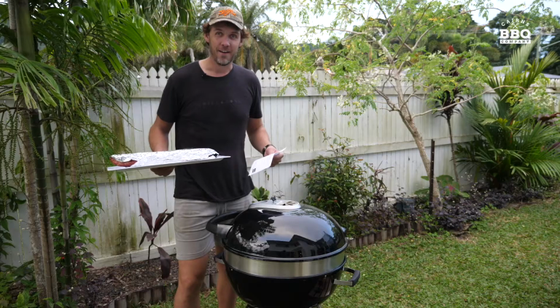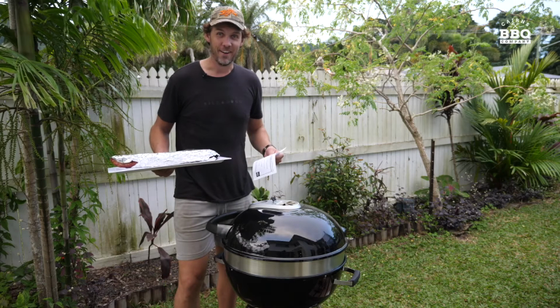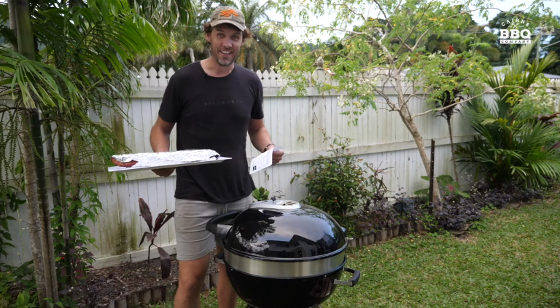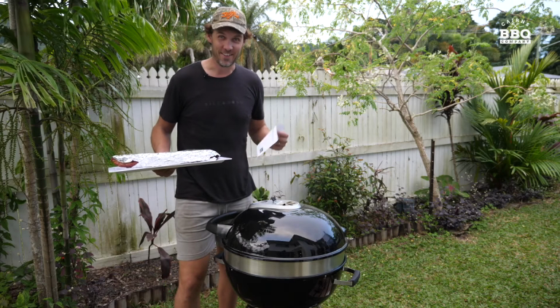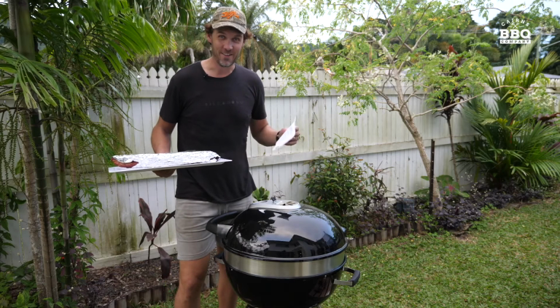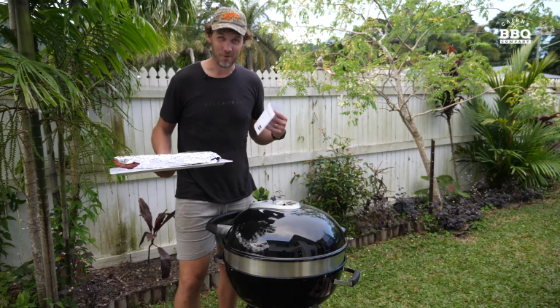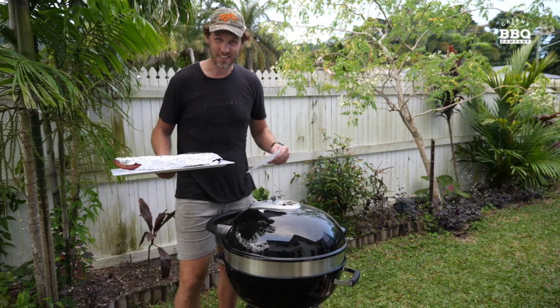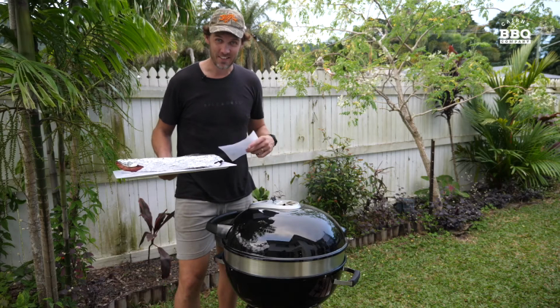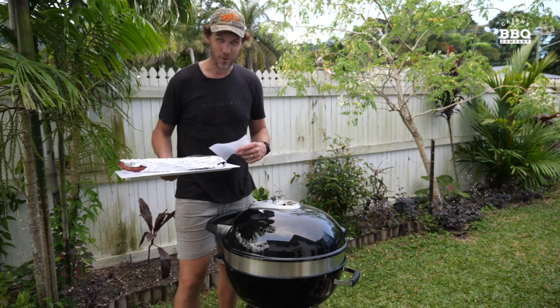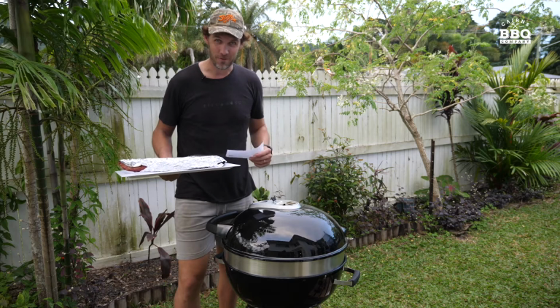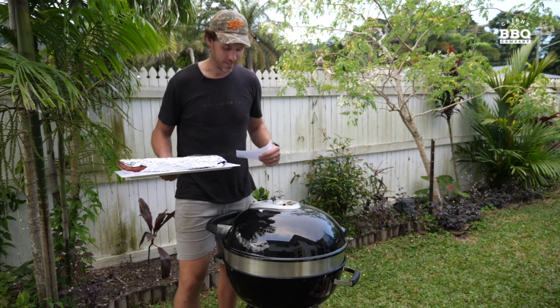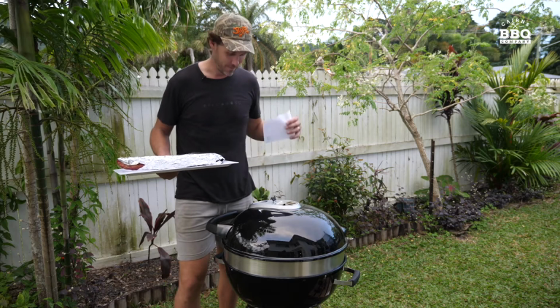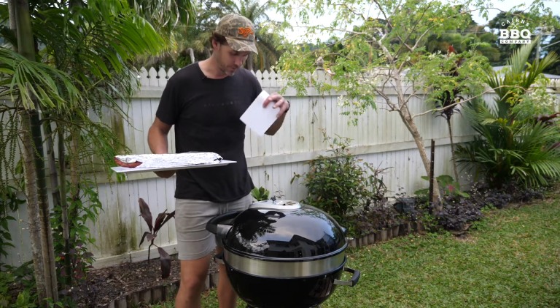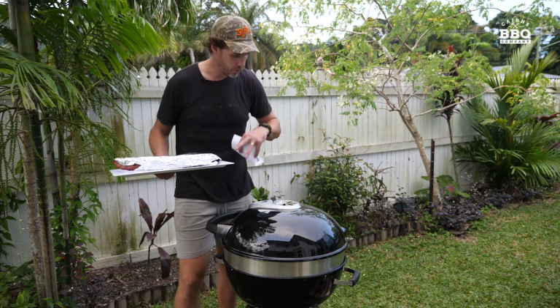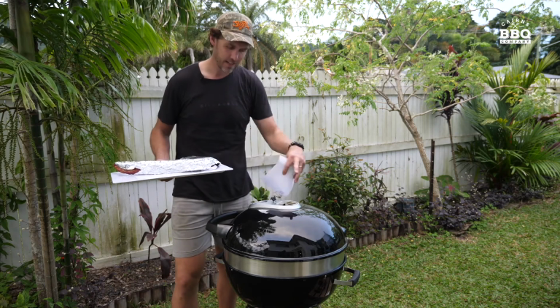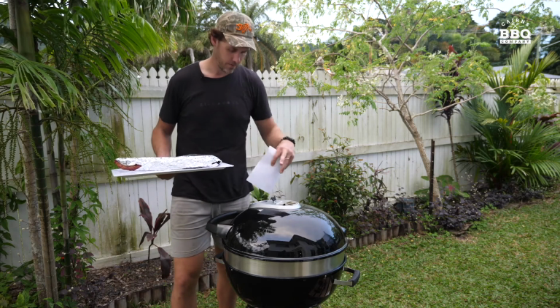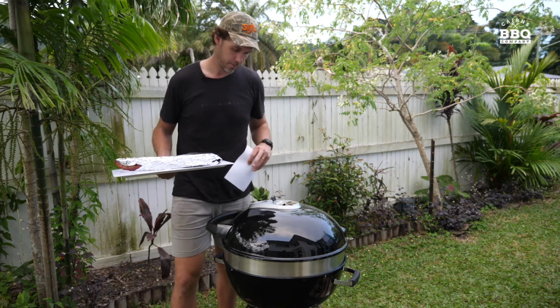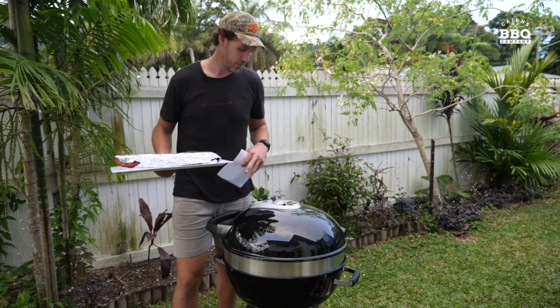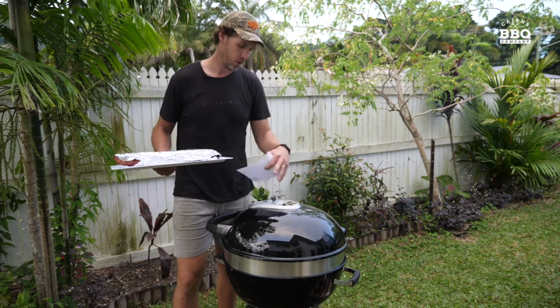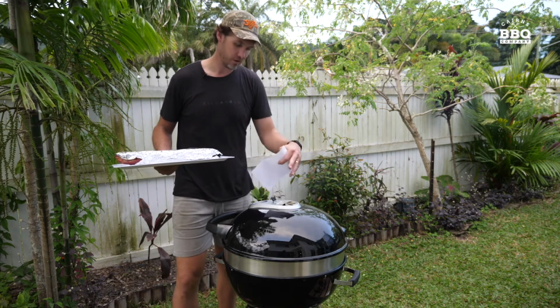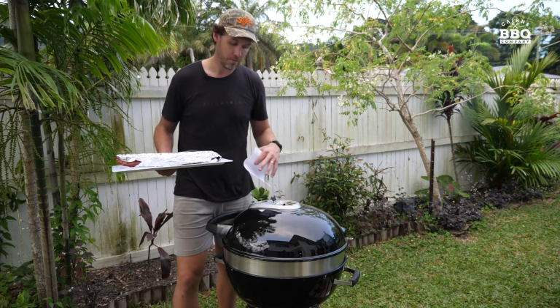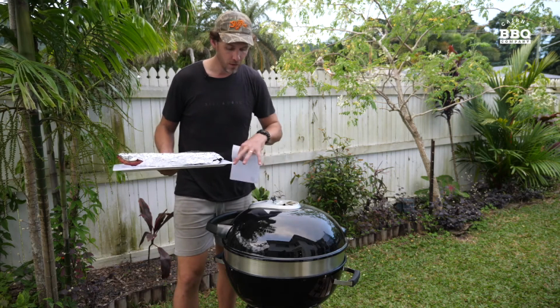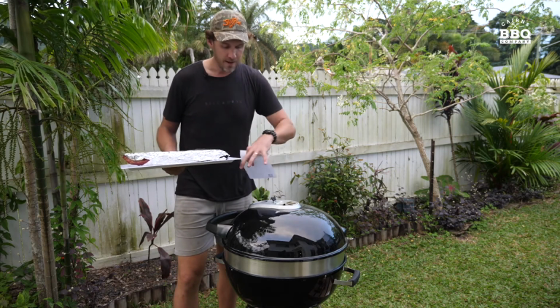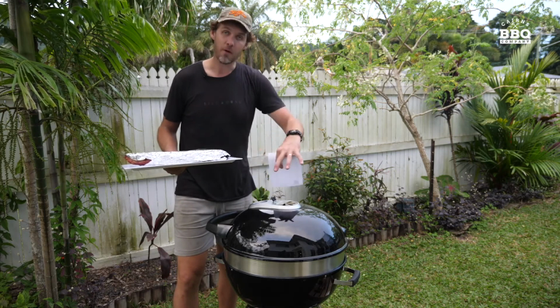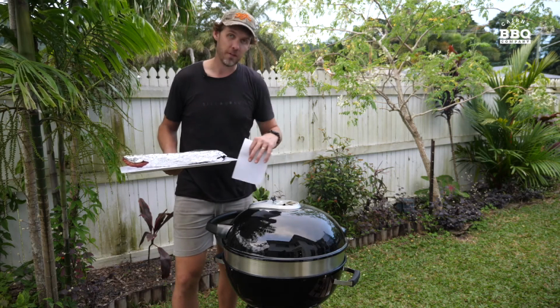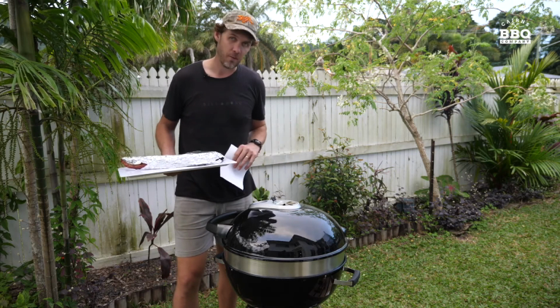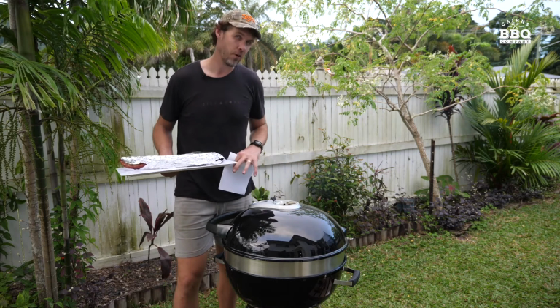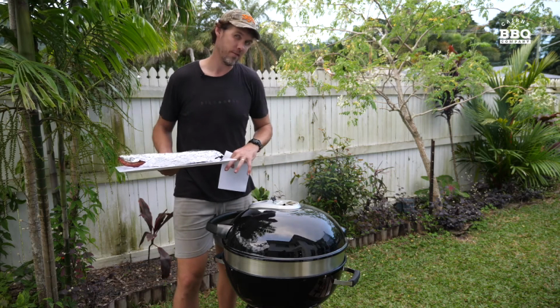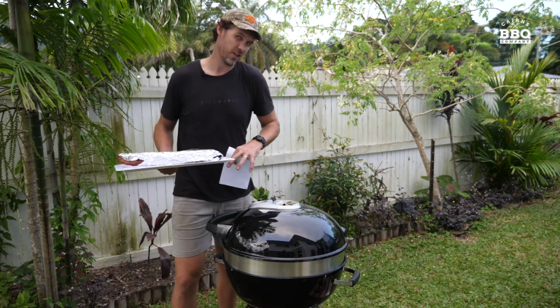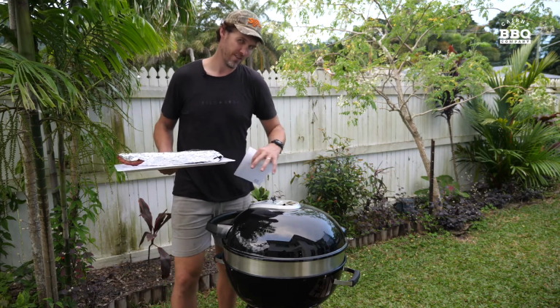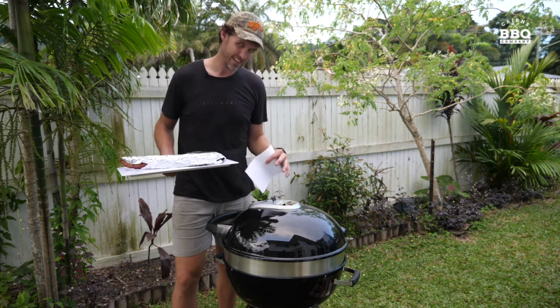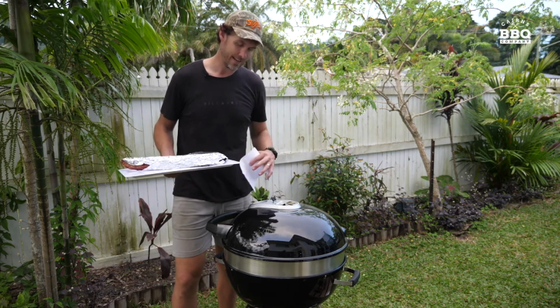All right, it's go time. We've rested the tomahawk for five to seven minutes and cranked up the barbecue with more coals in the middle. Now we're putting the tomahawk over direct heat.